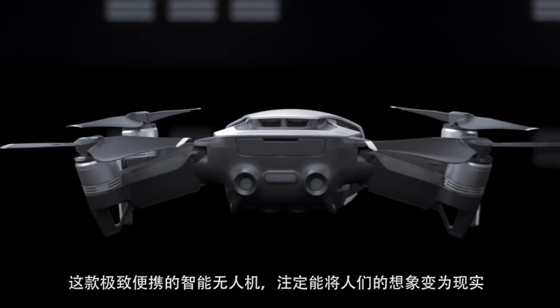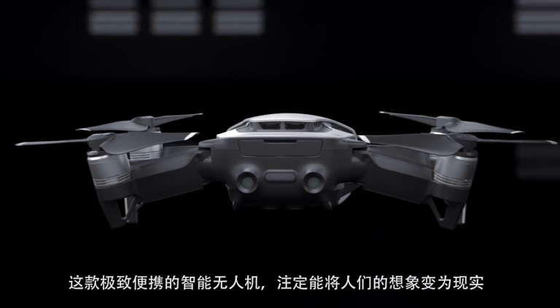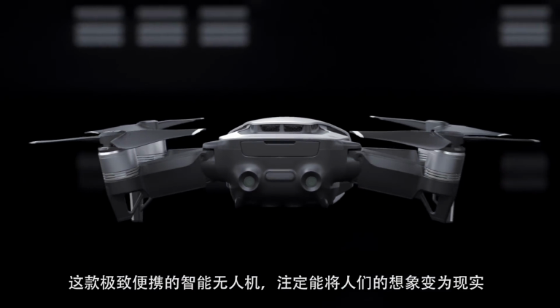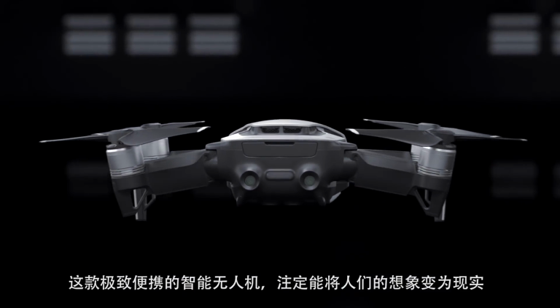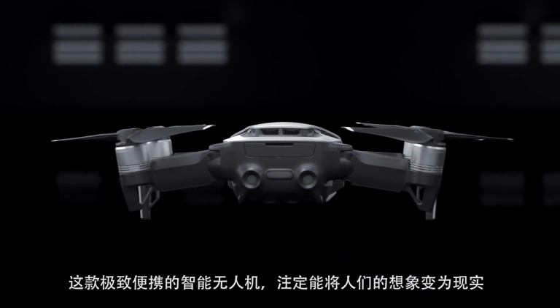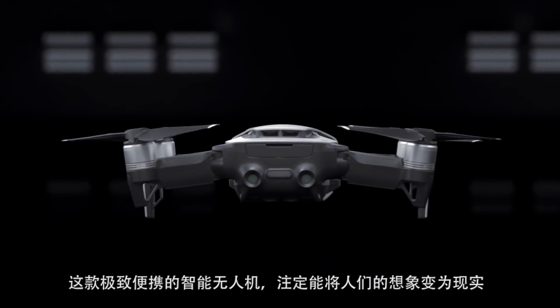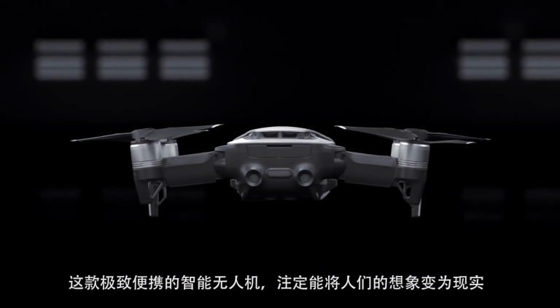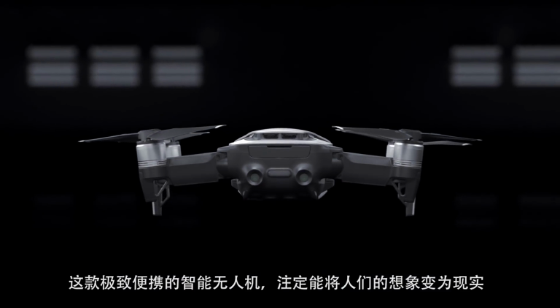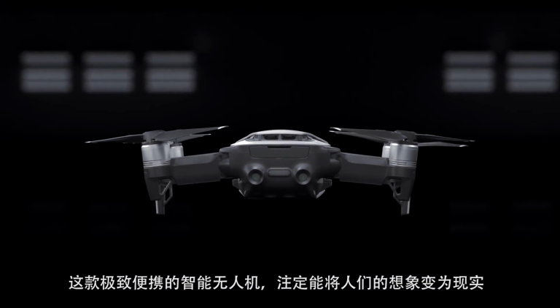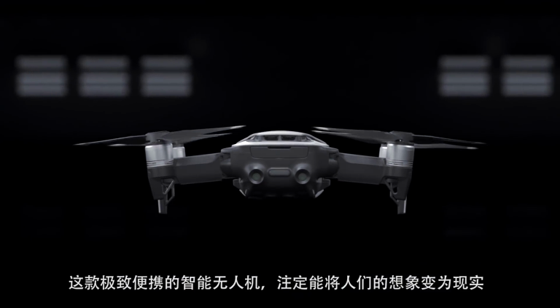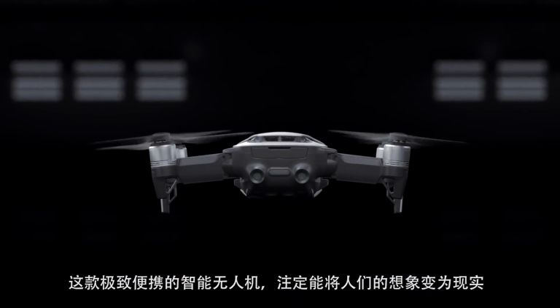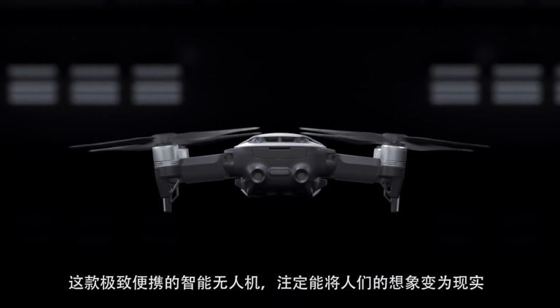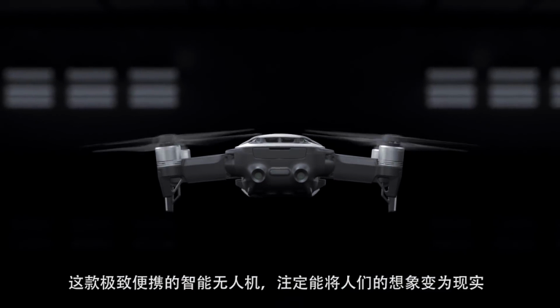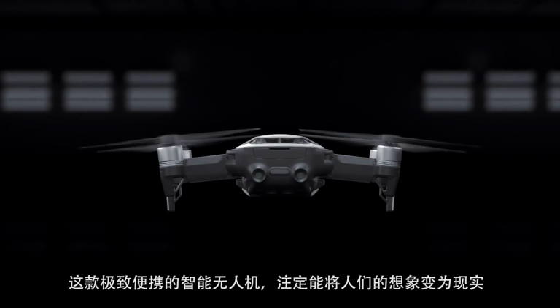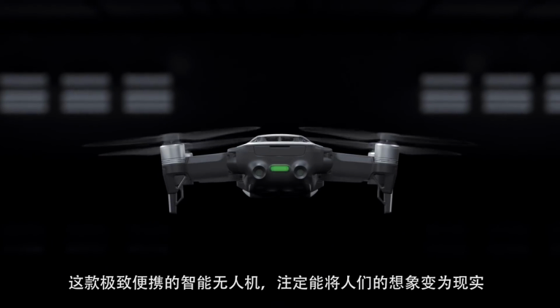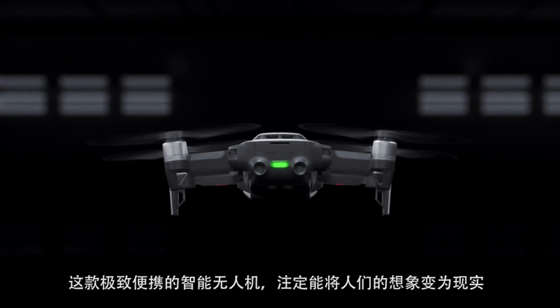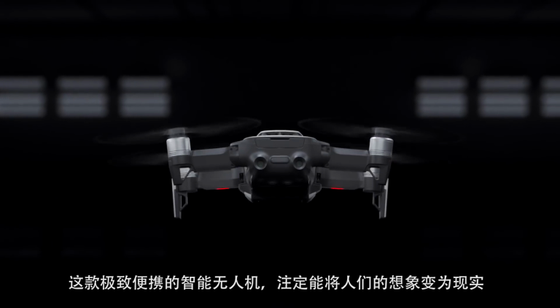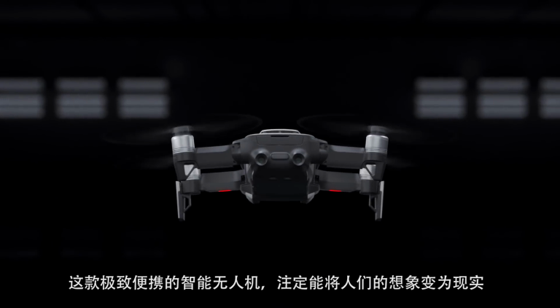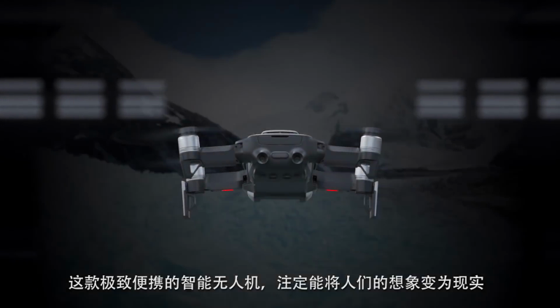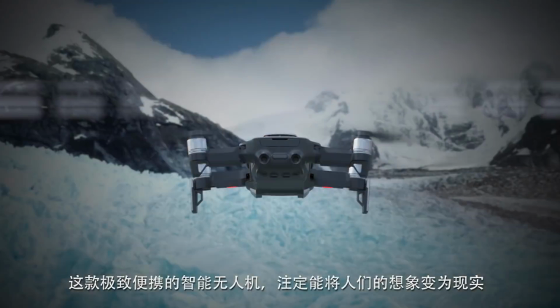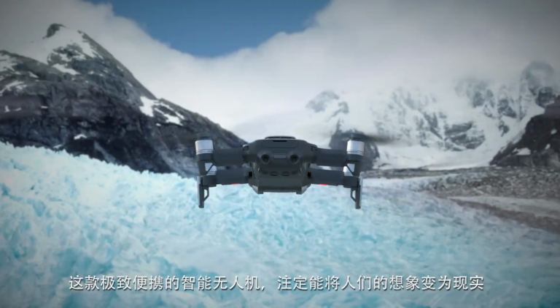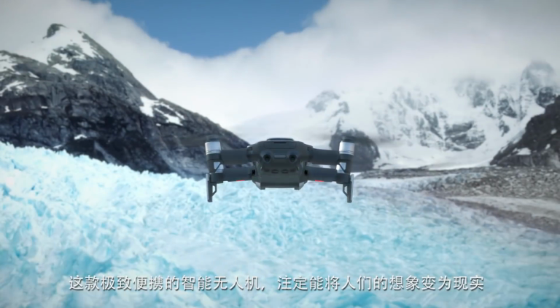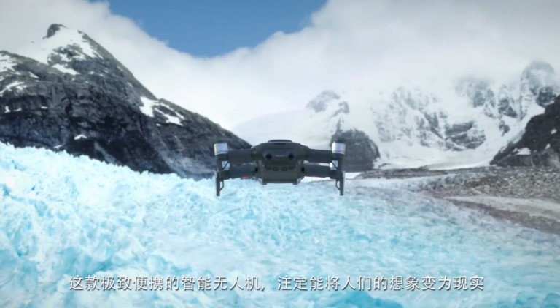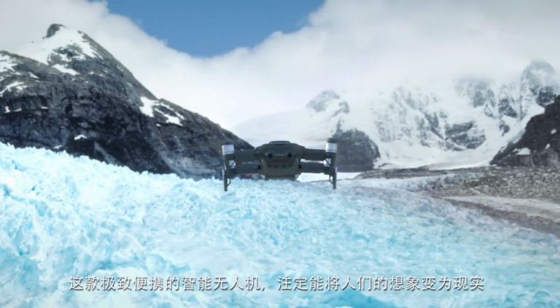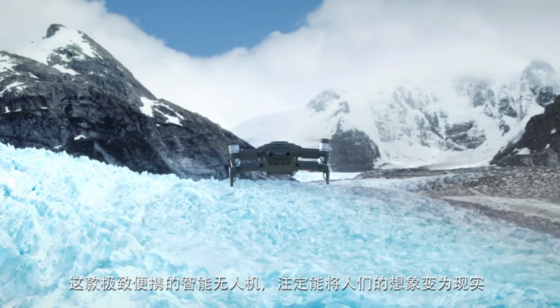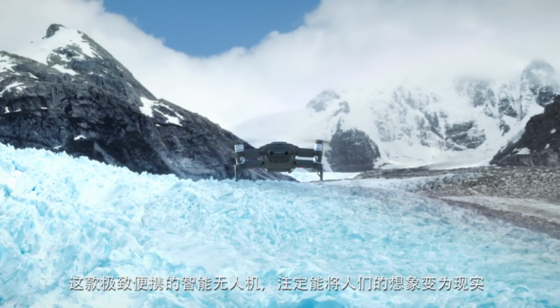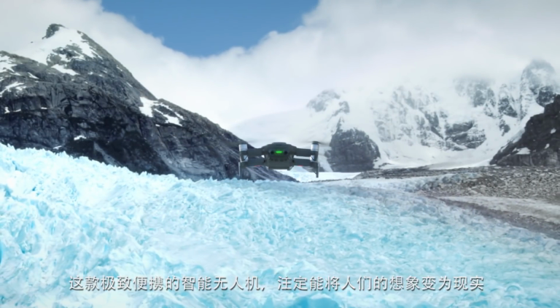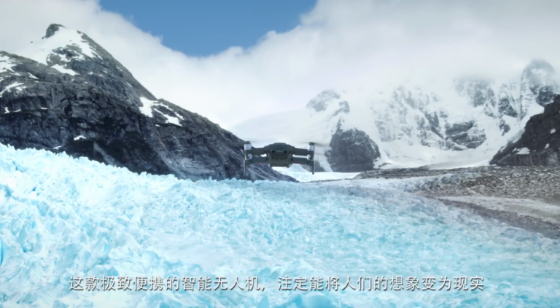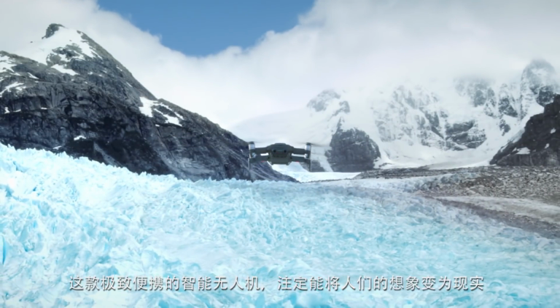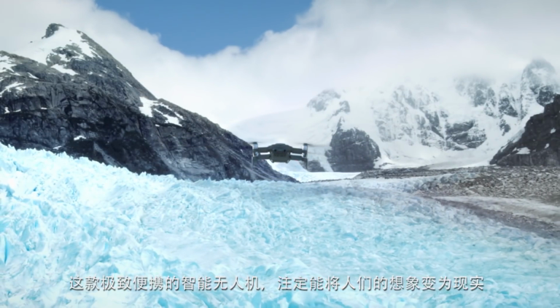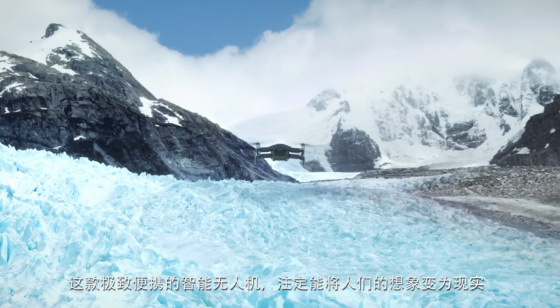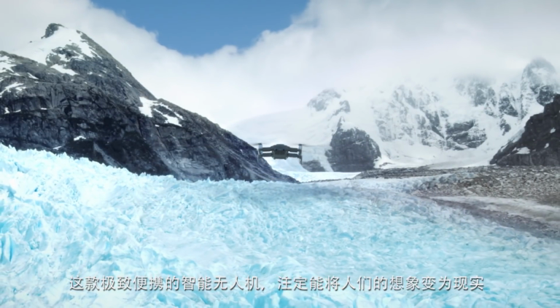An ultra-portable smart drone that is bound to turn people's imaginations into reality.